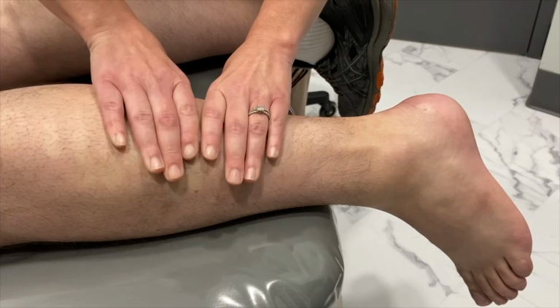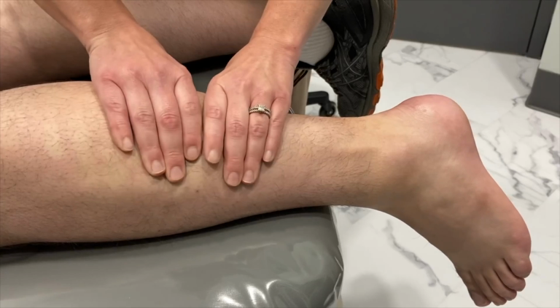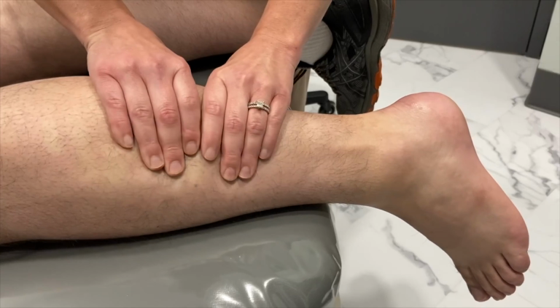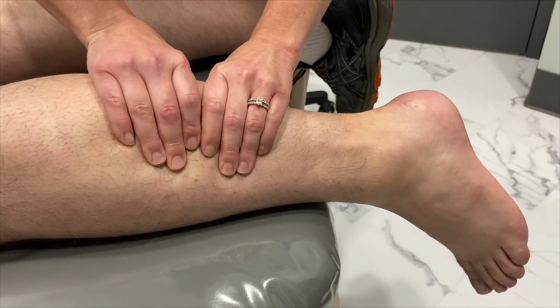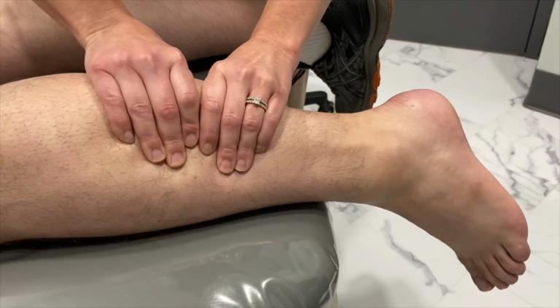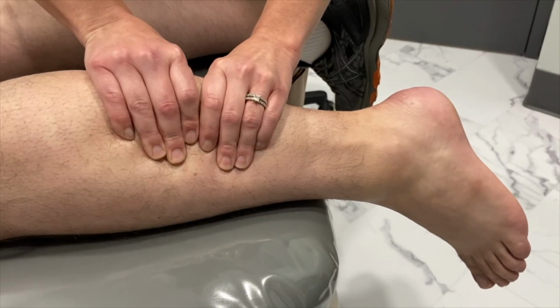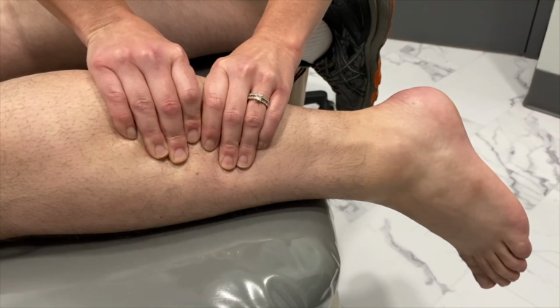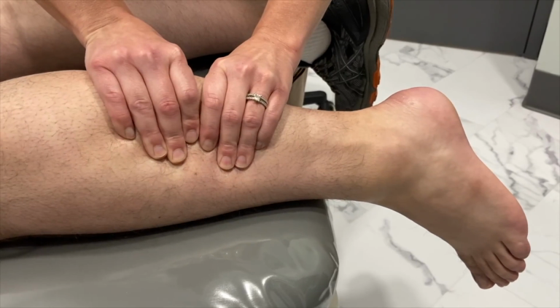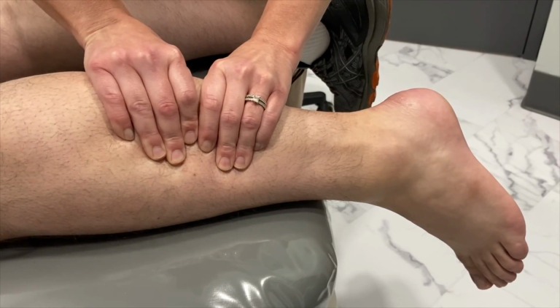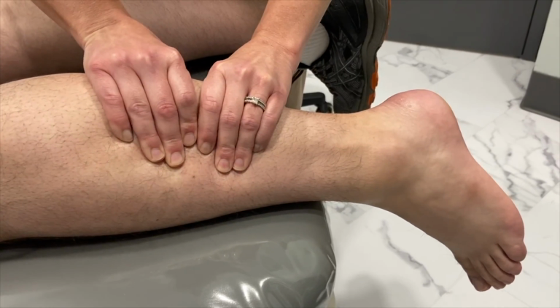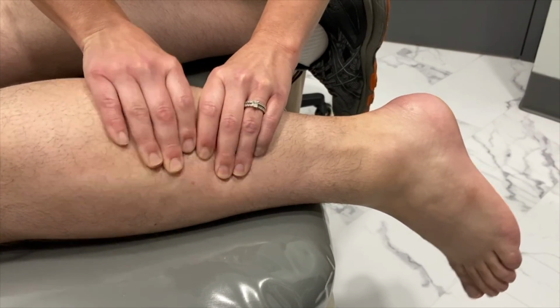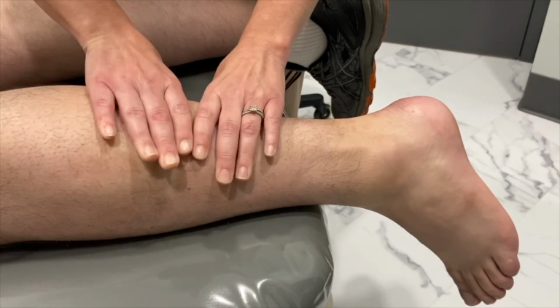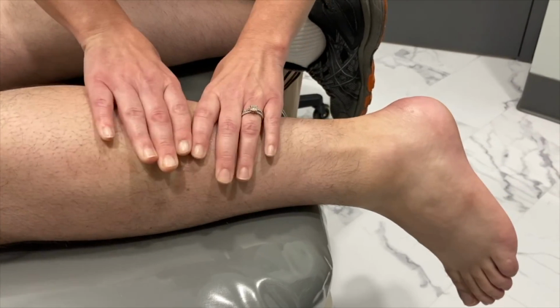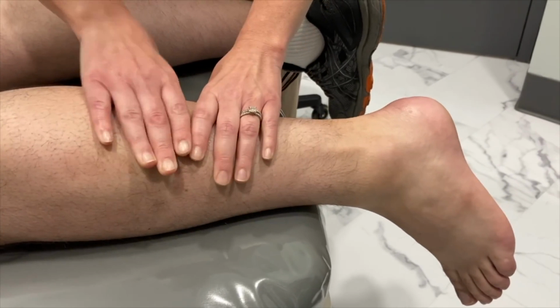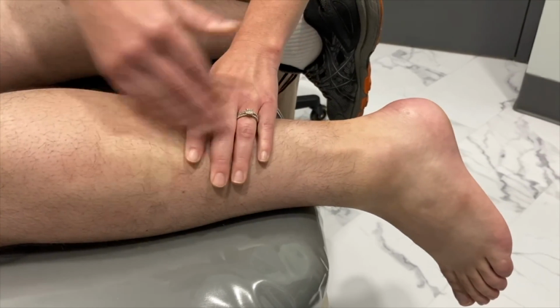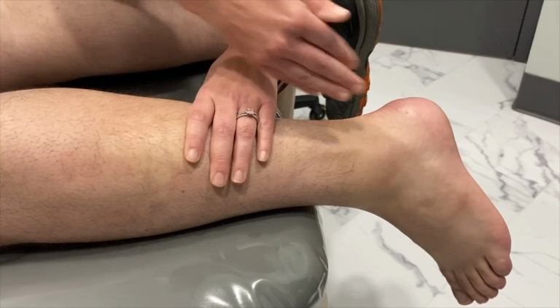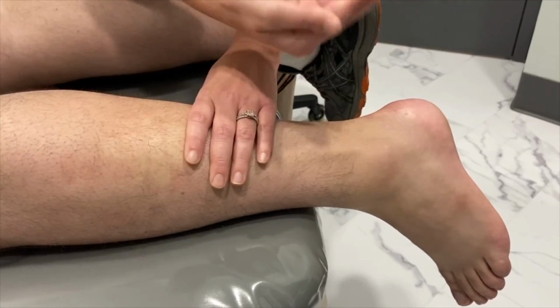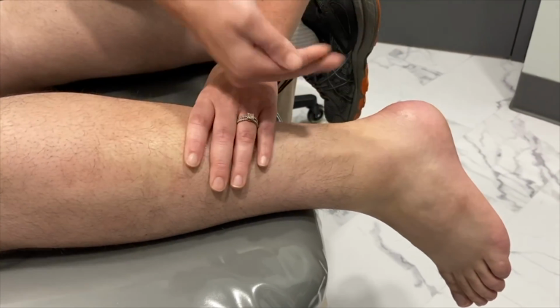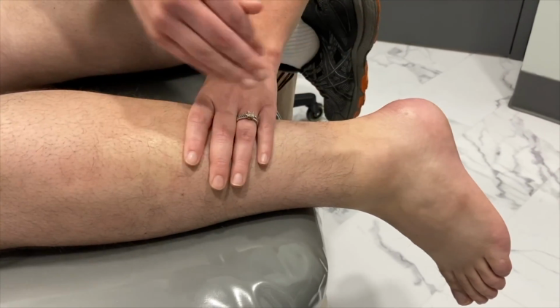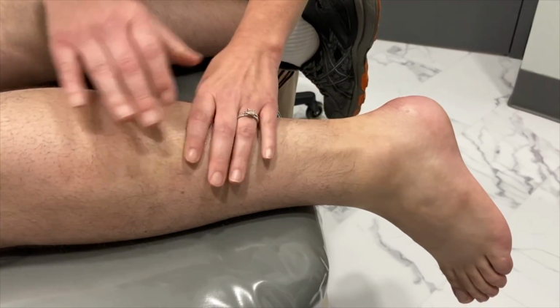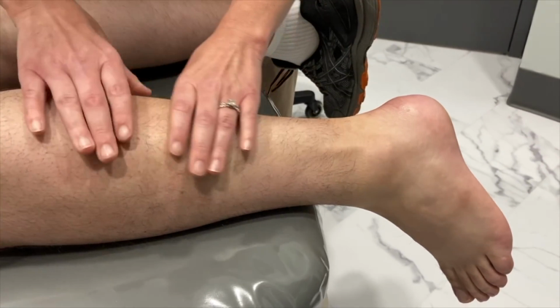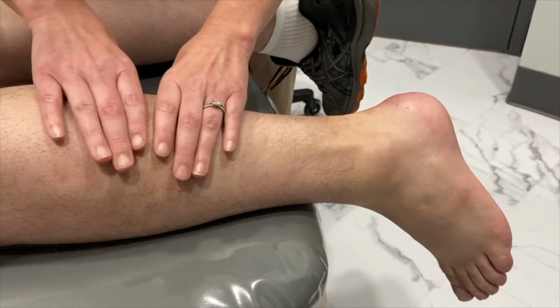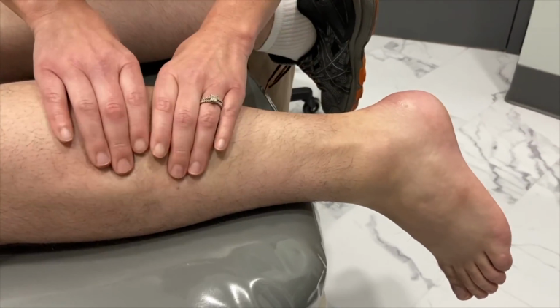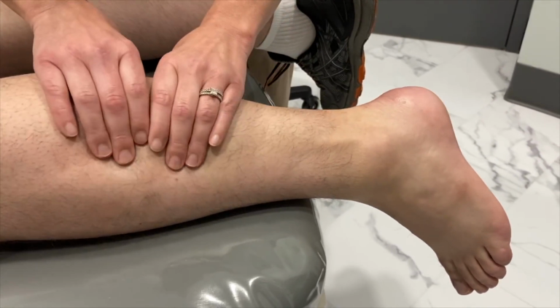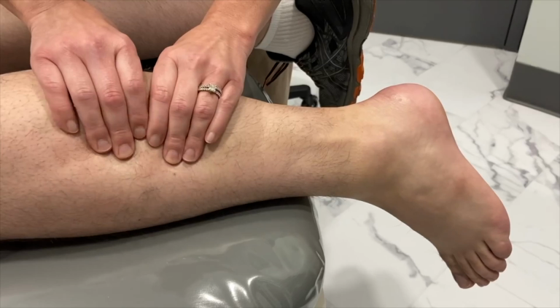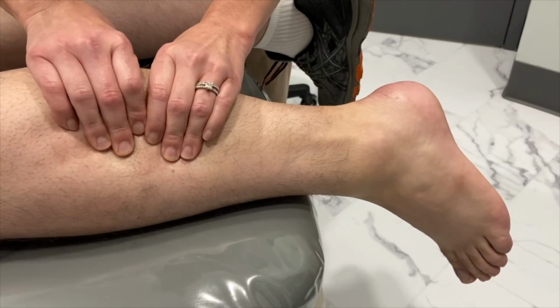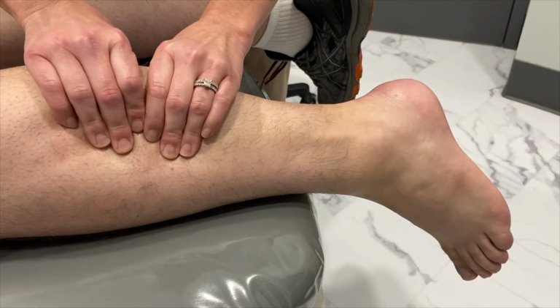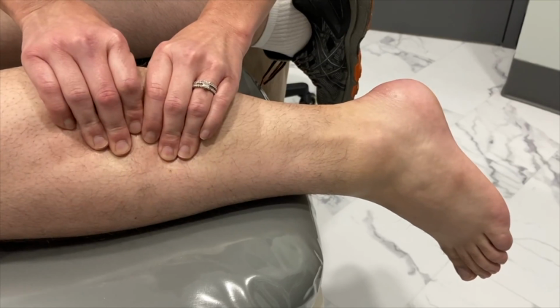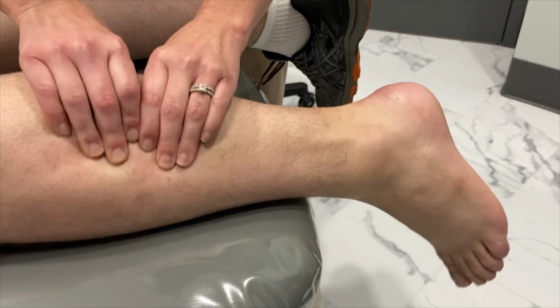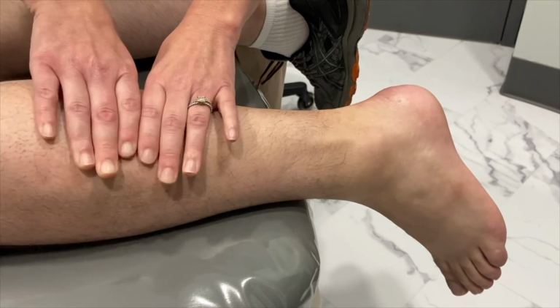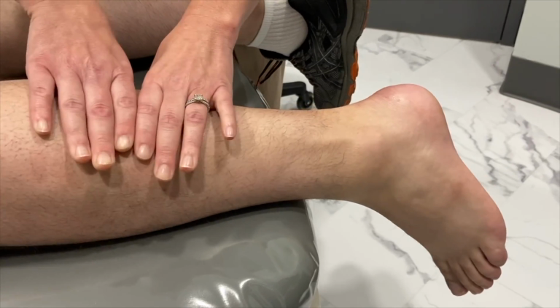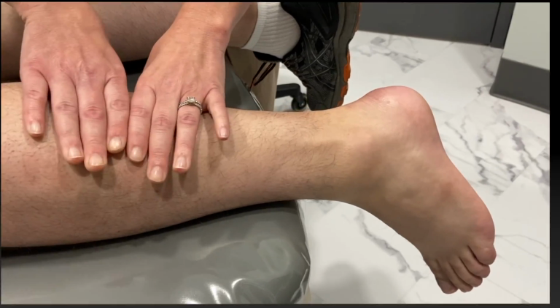And so that's what we call a negative Thompson test. As long as the foot's flexing down, that tells us the Achilles tendon is intact.